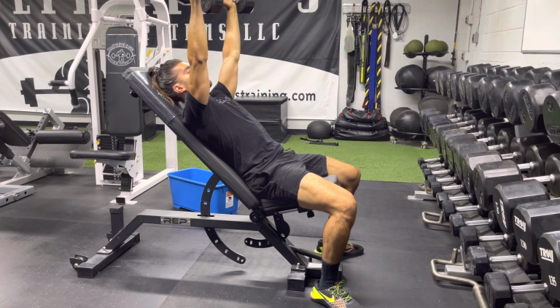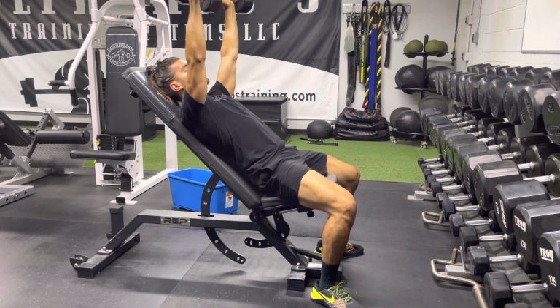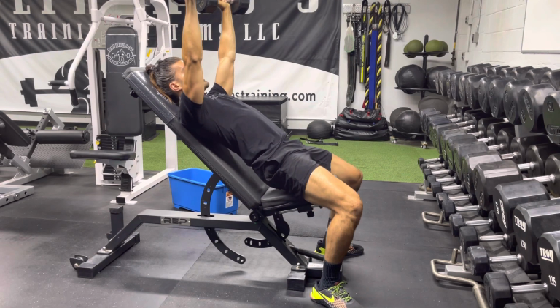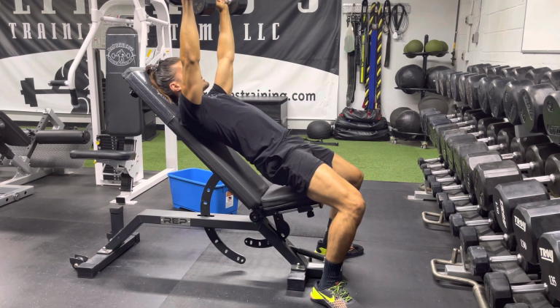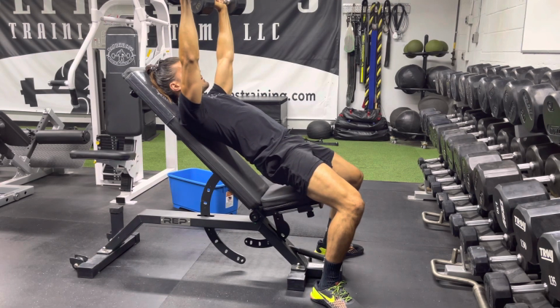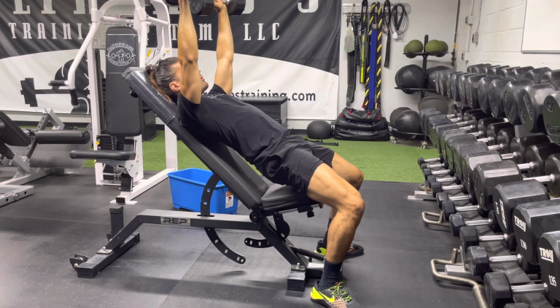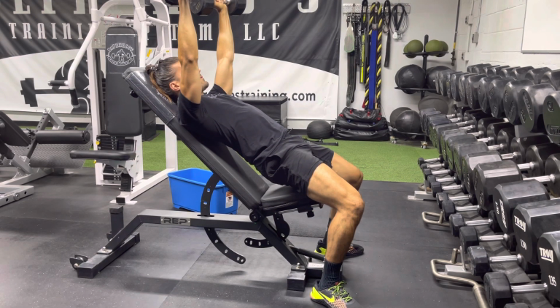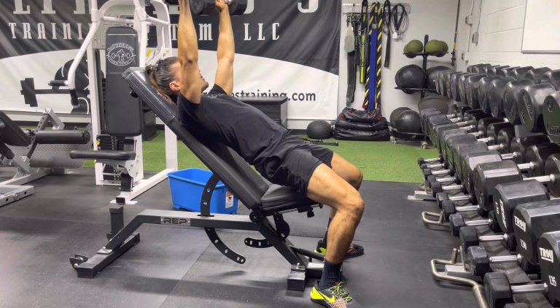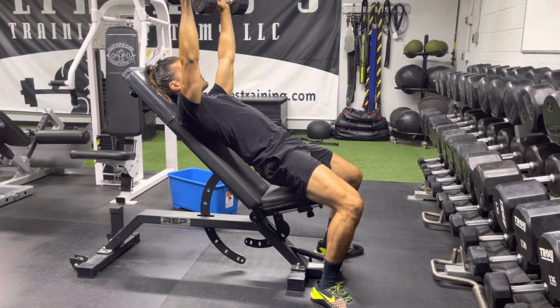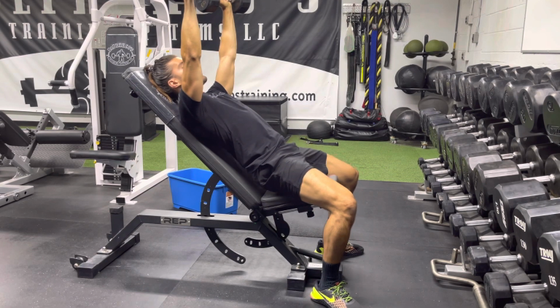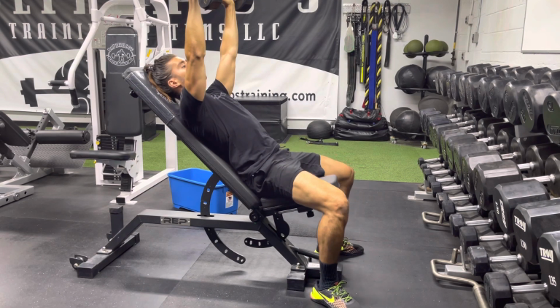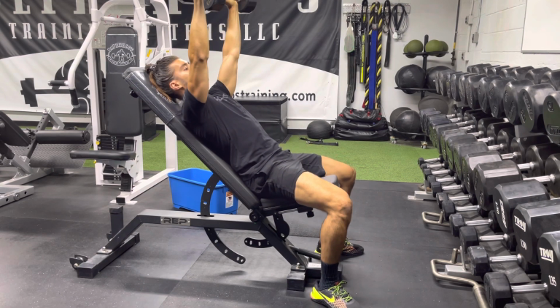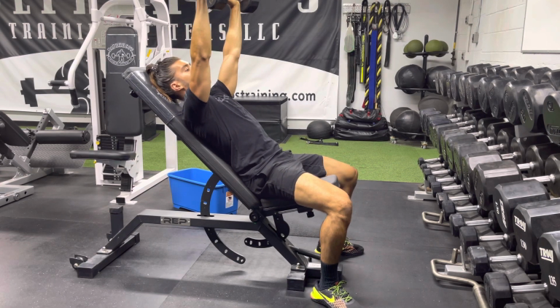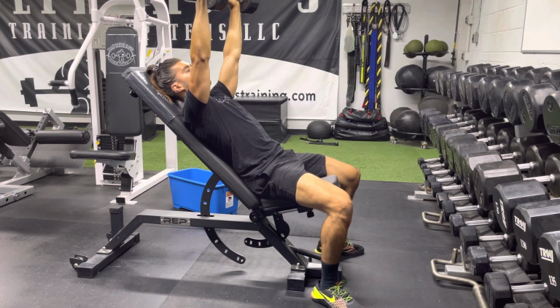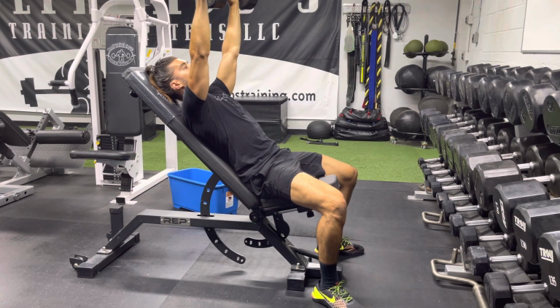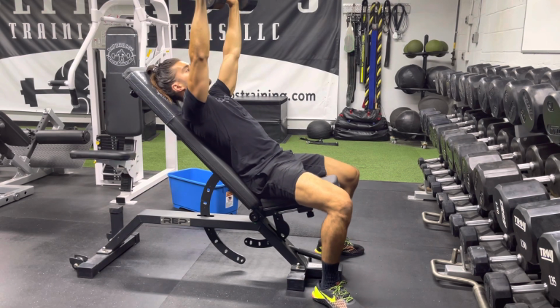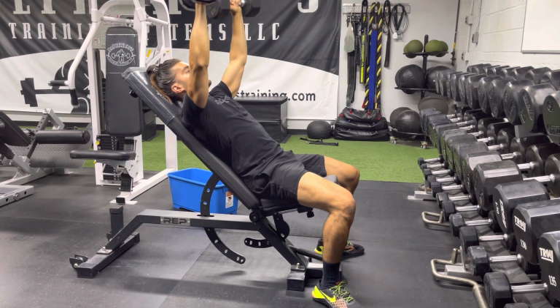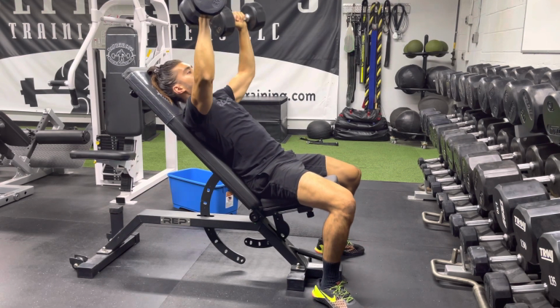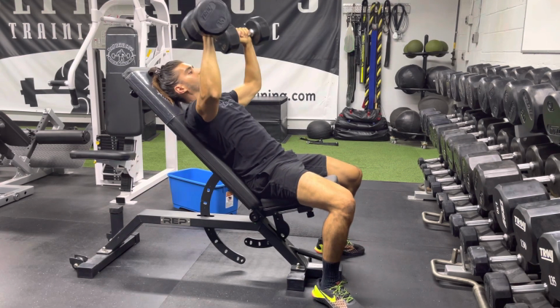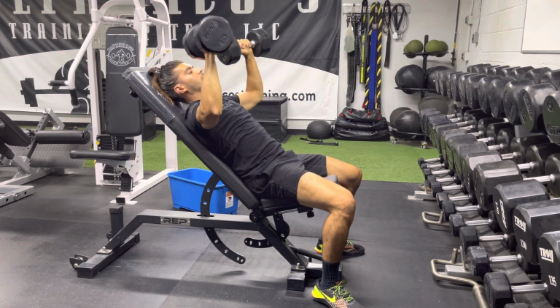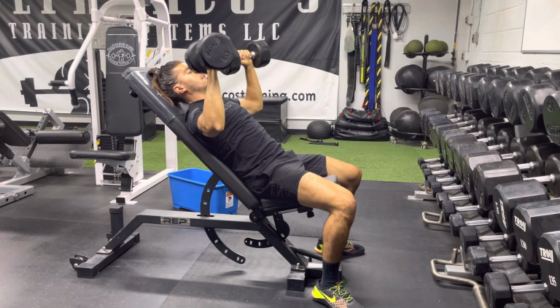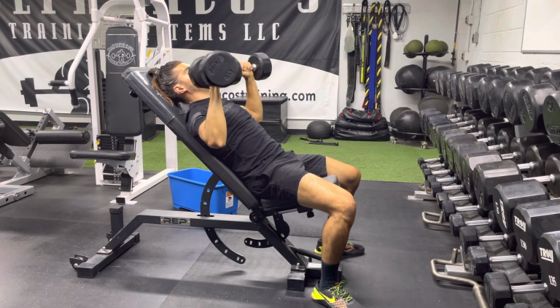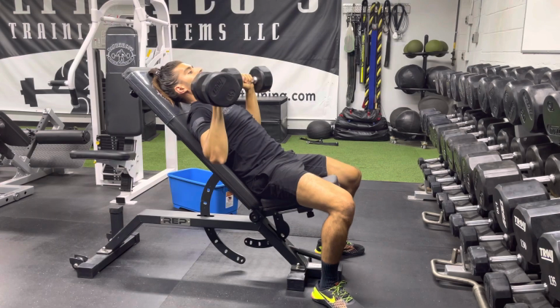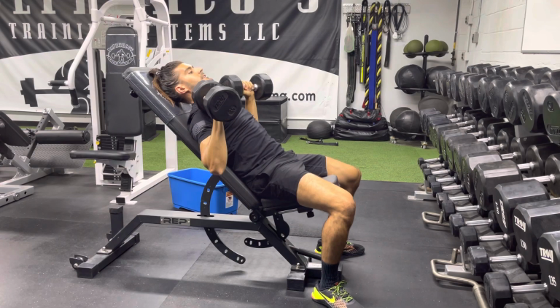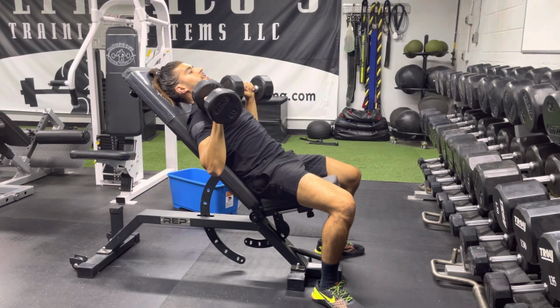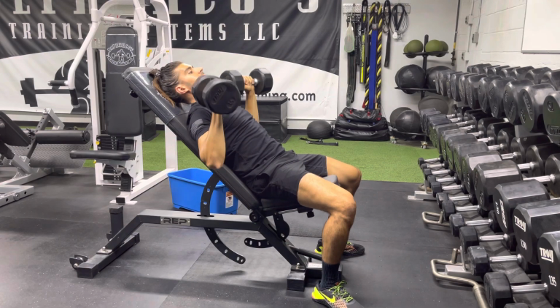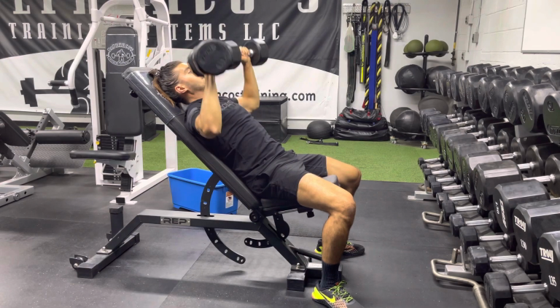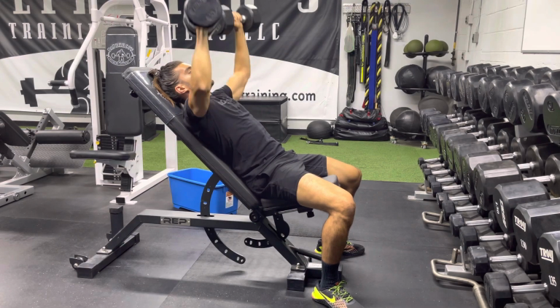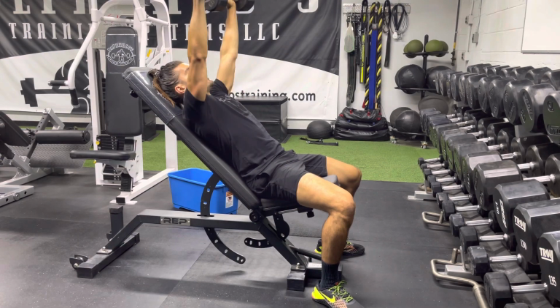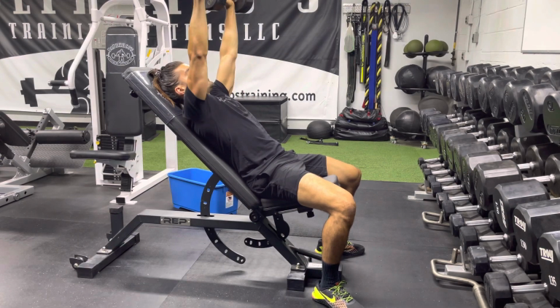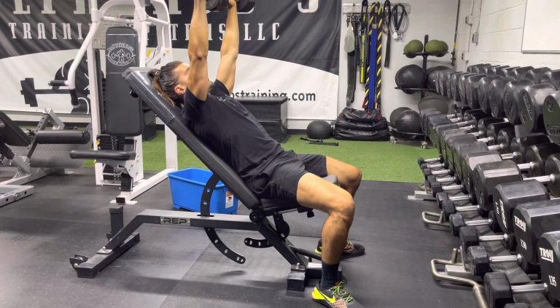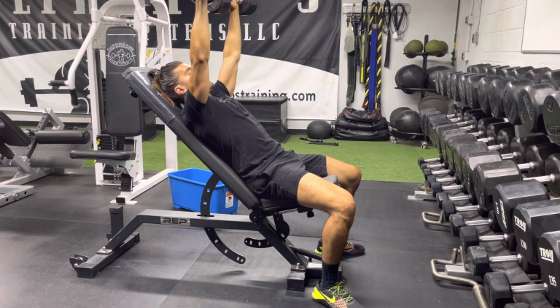A common mistake is people lifting their butt up like that, coming down like this, then up.